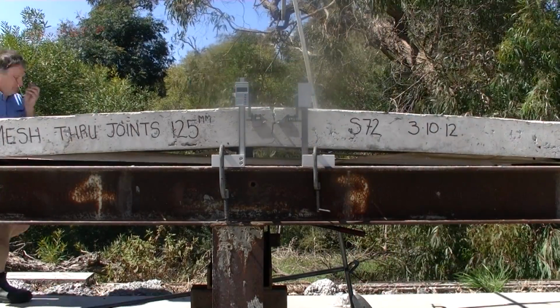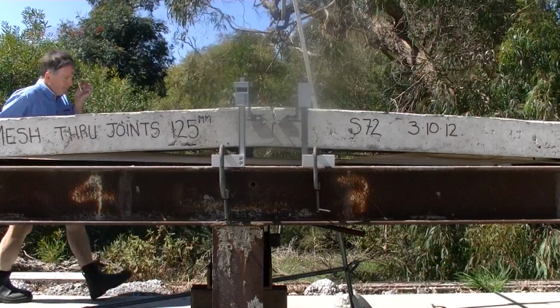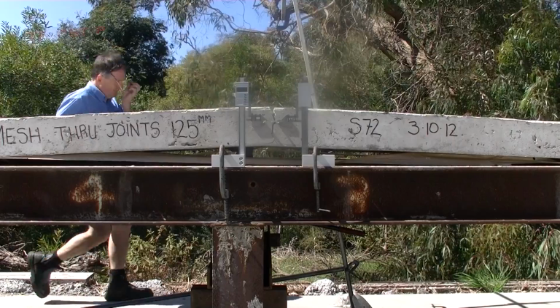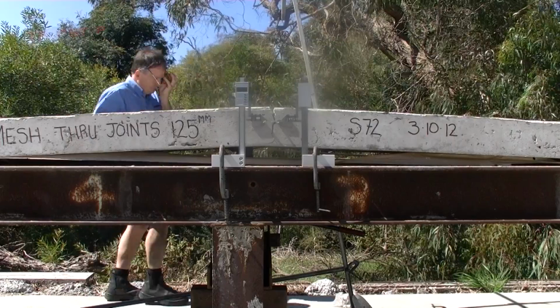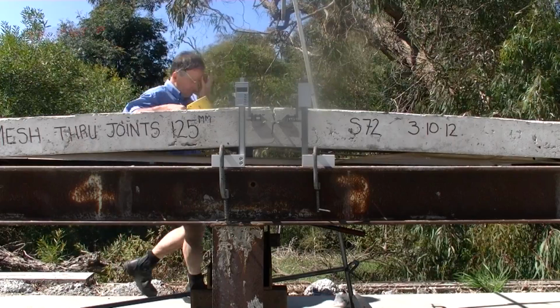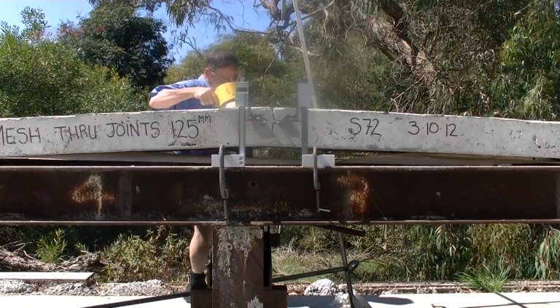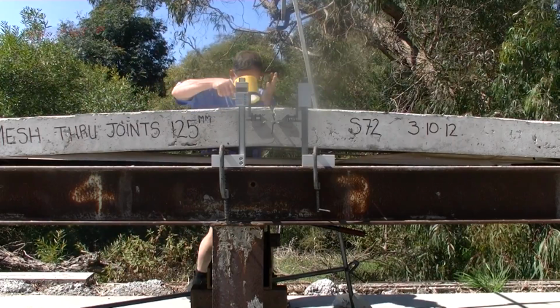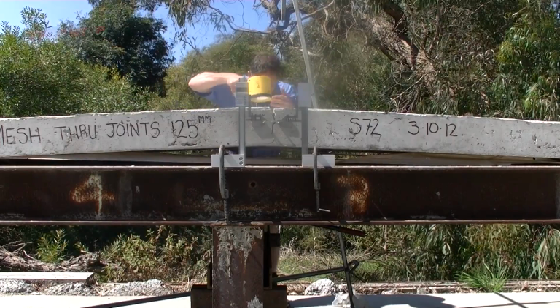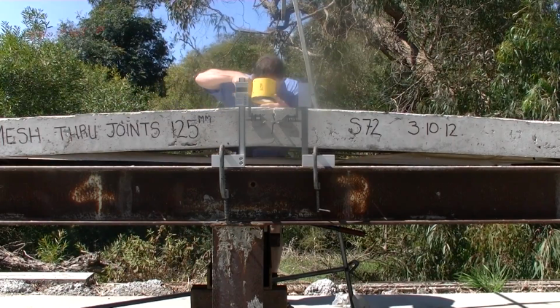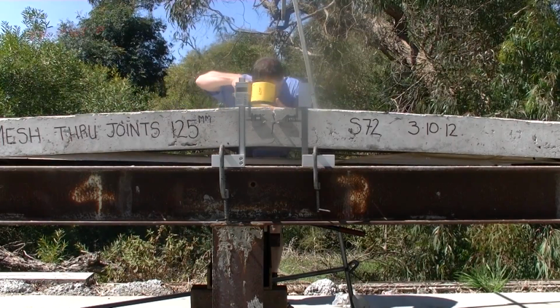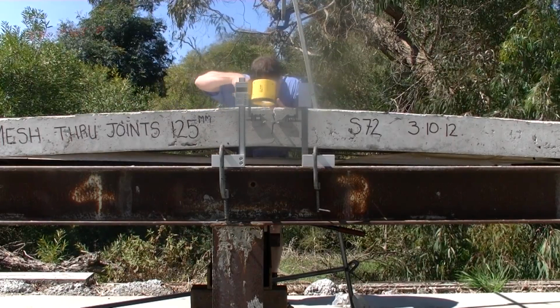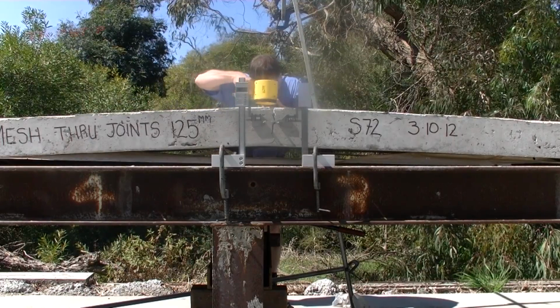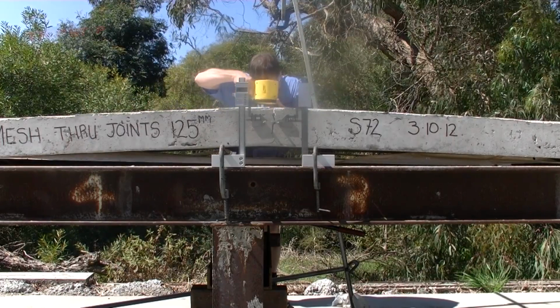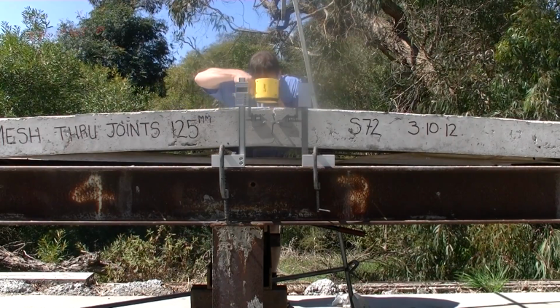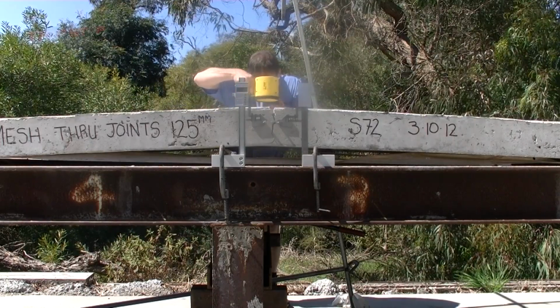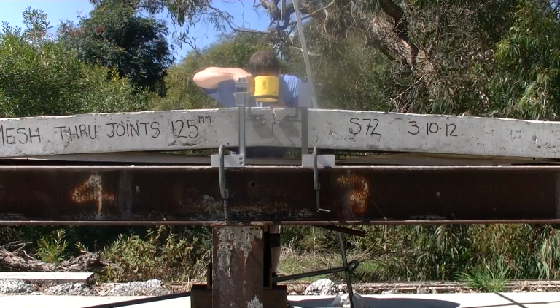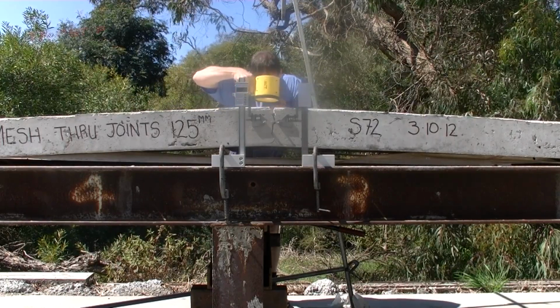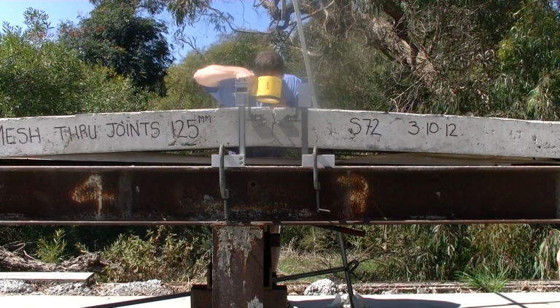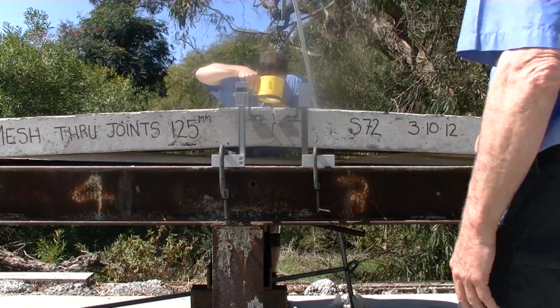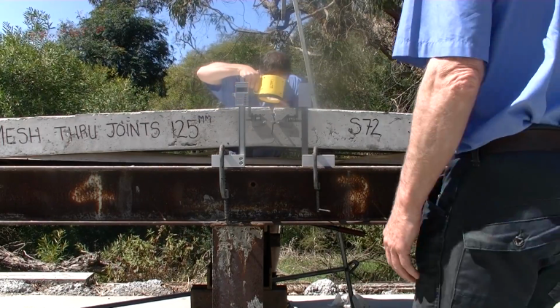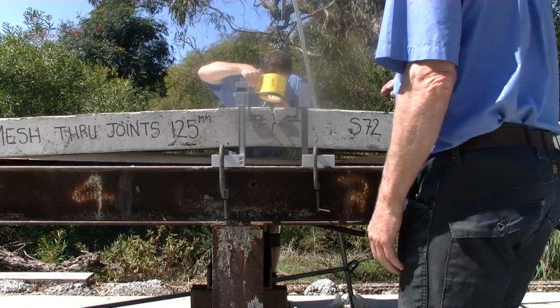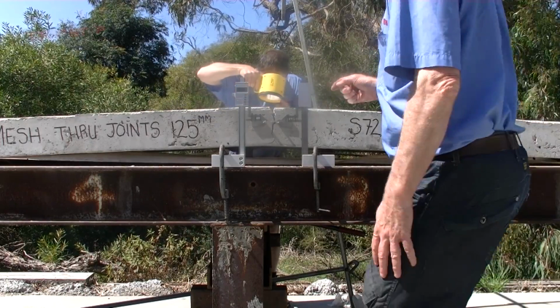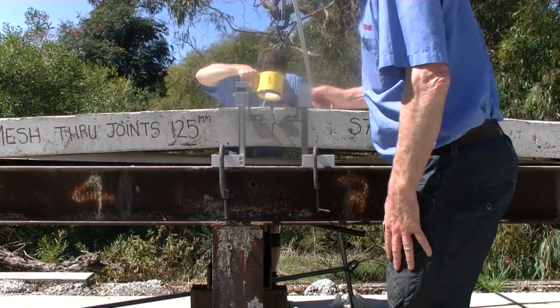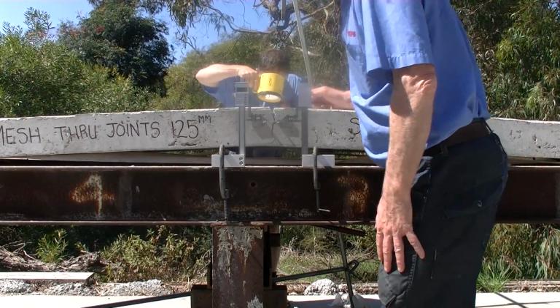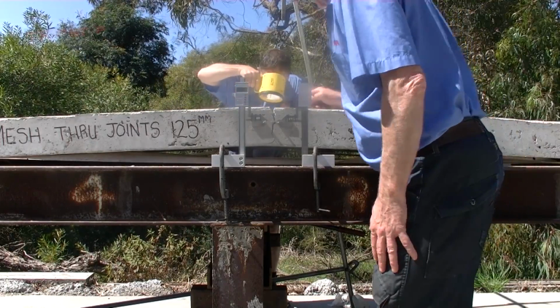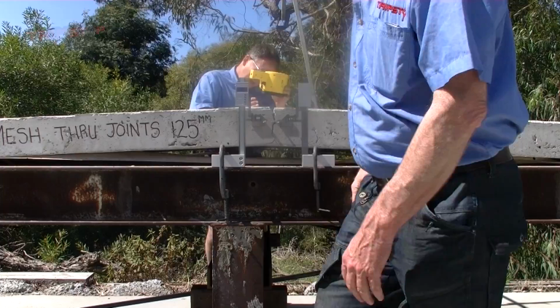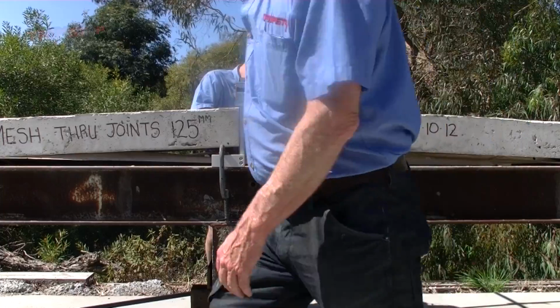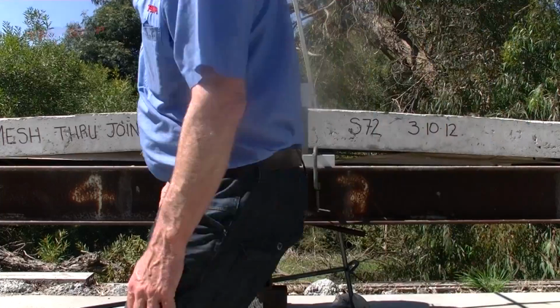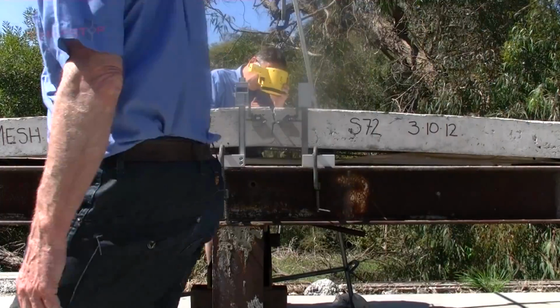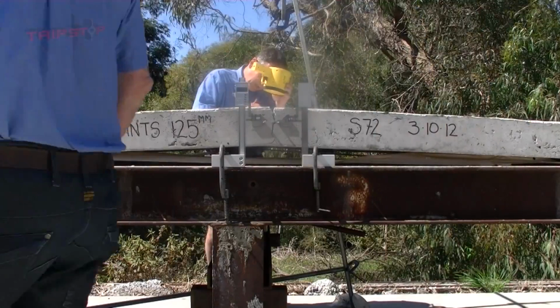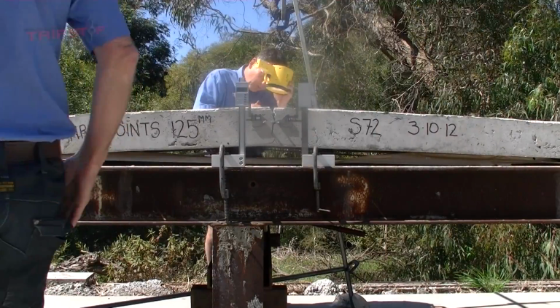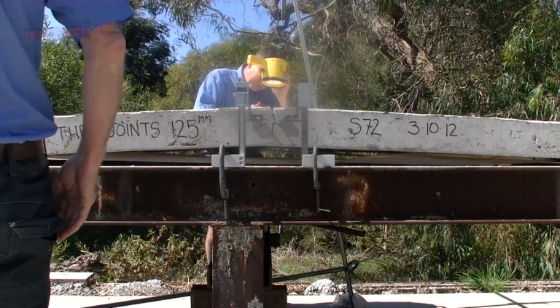How long will various grades of mesh last before completely rusting out in an exposed situation like we have here?